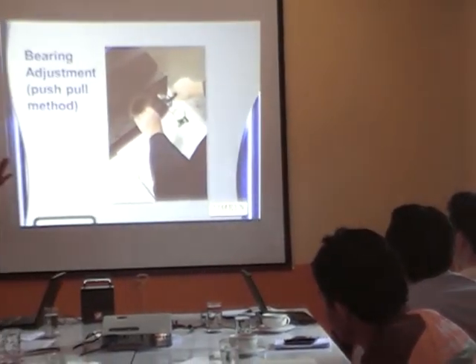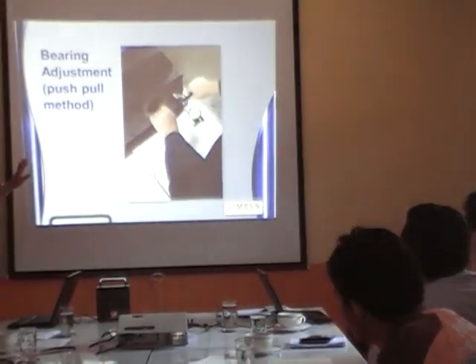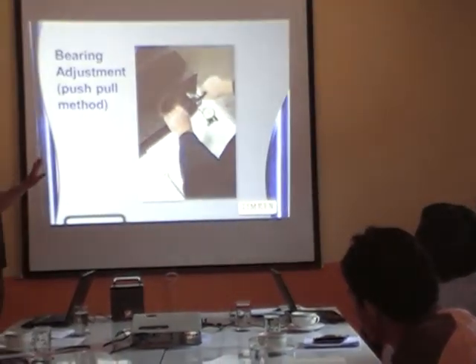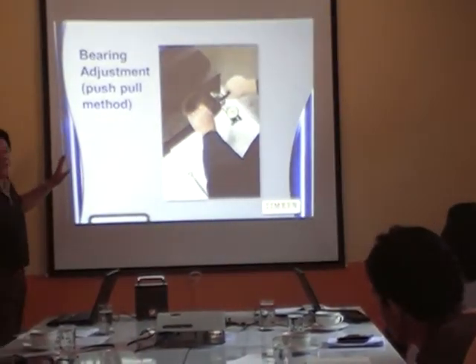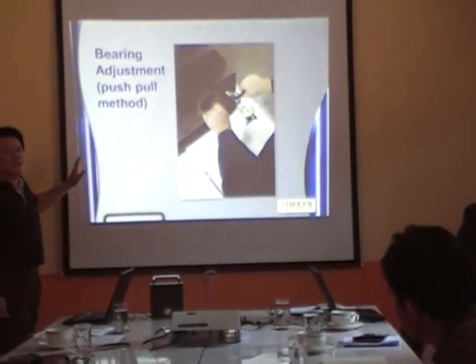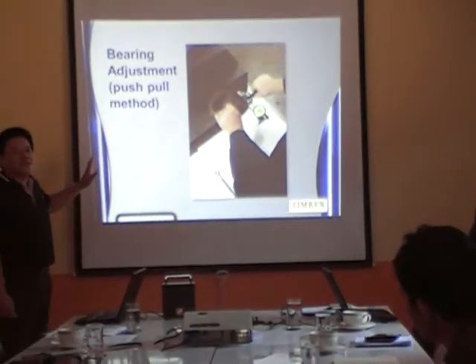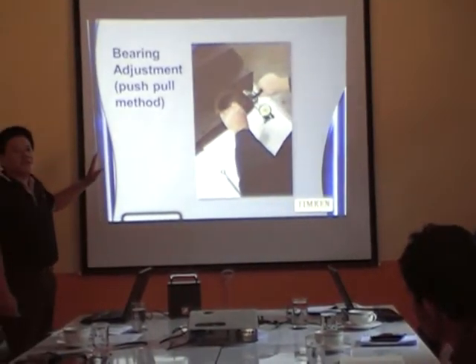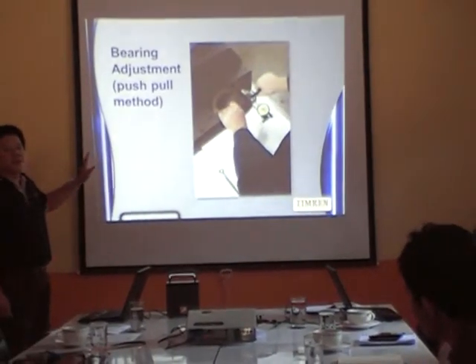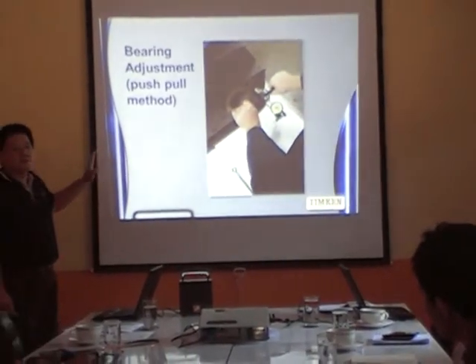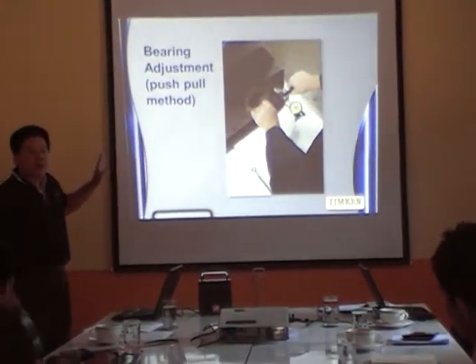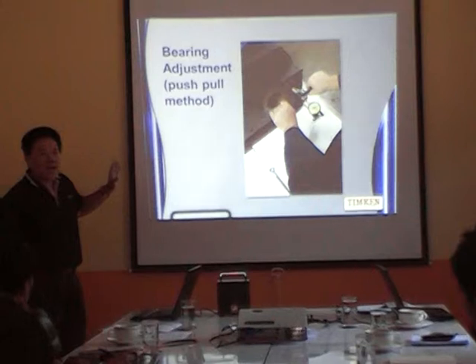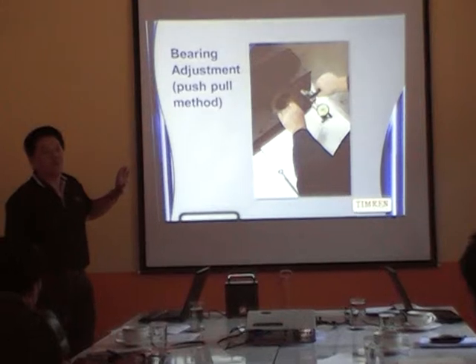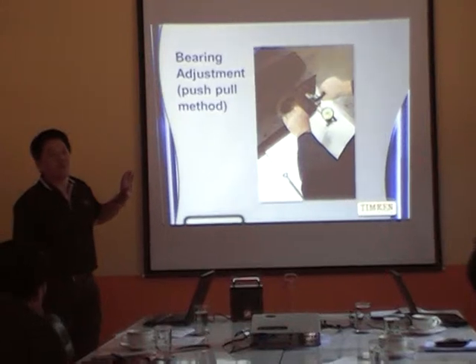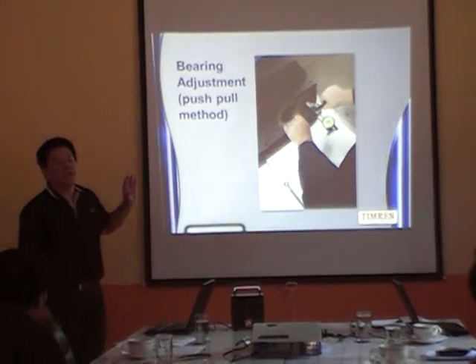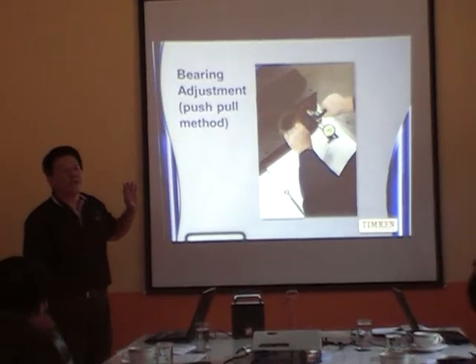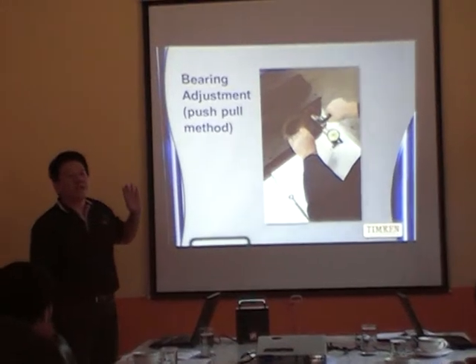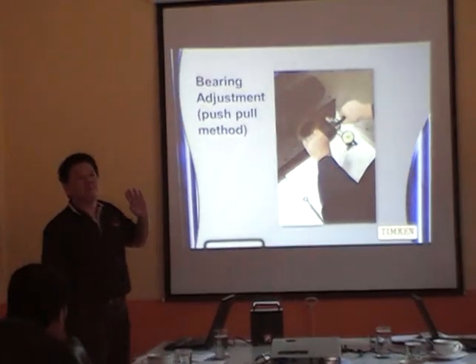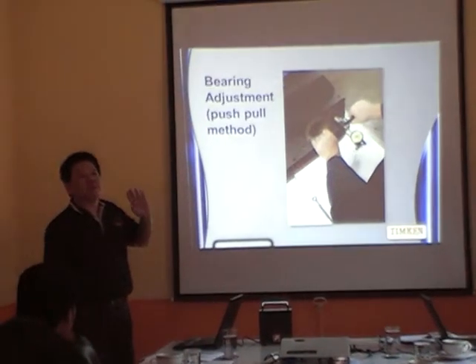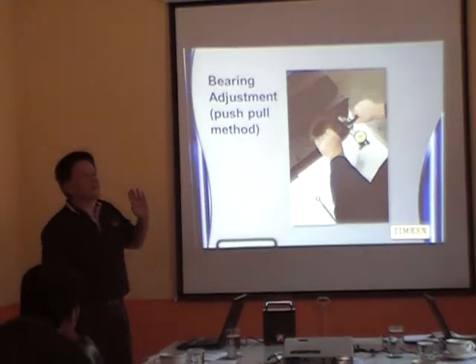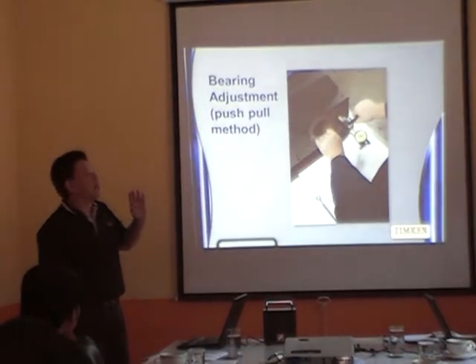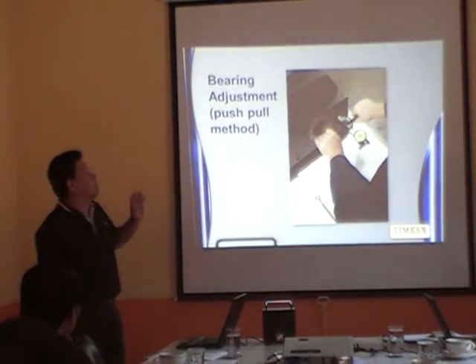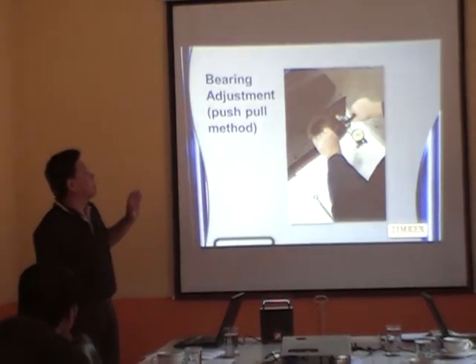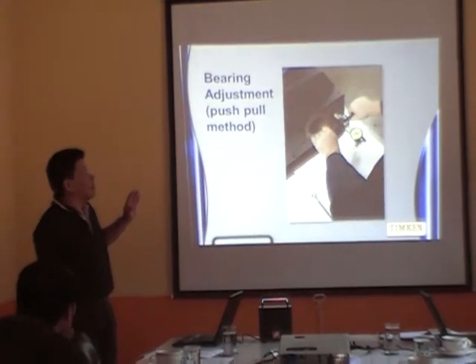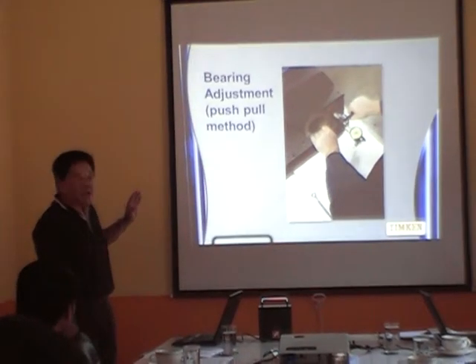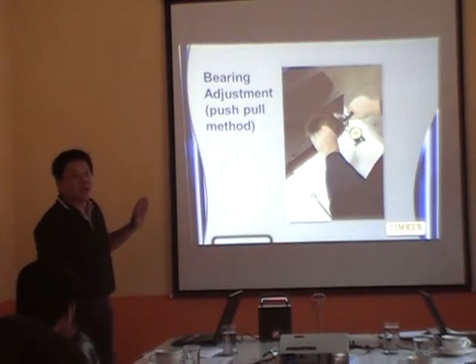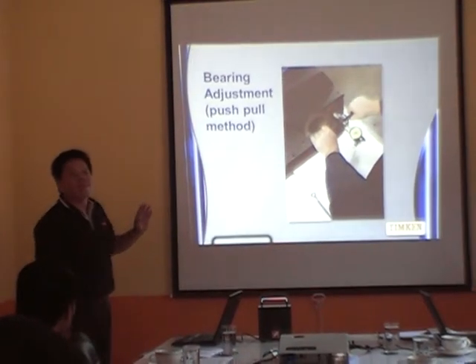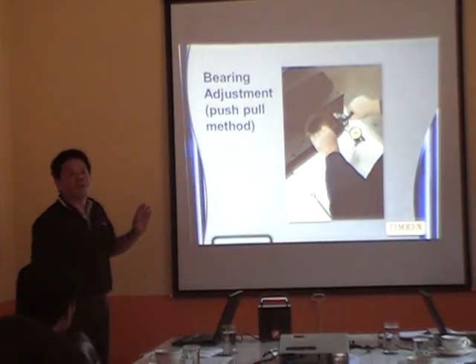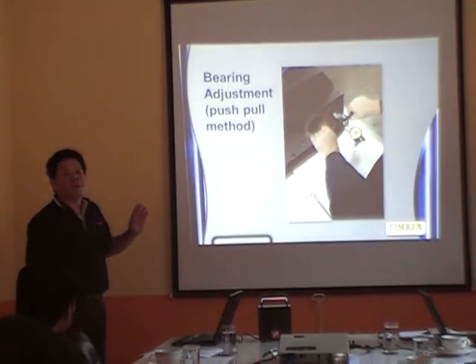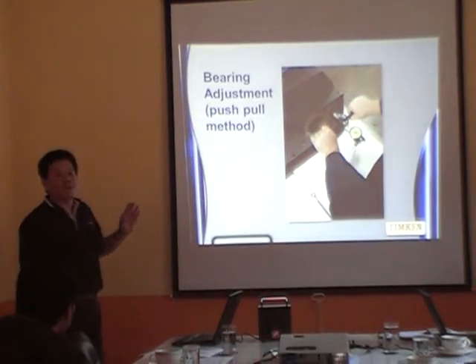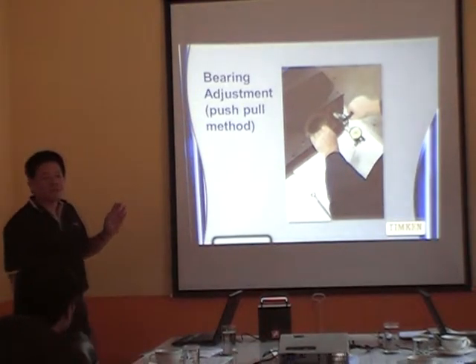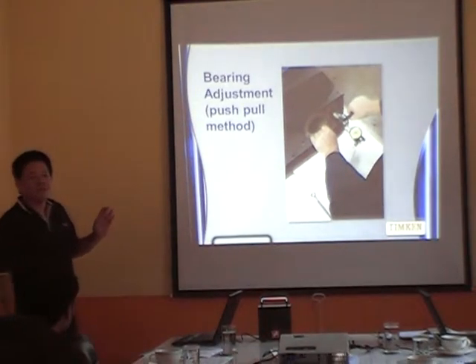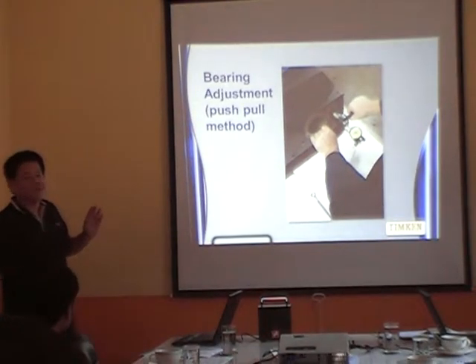The most easiest way, when we start the process, we need to make a setting.